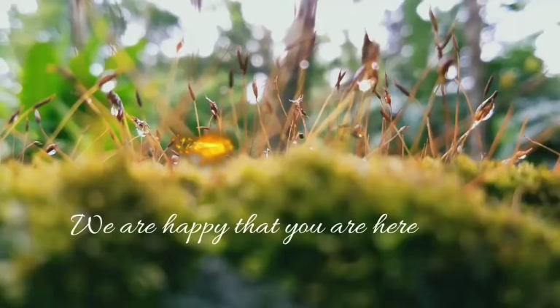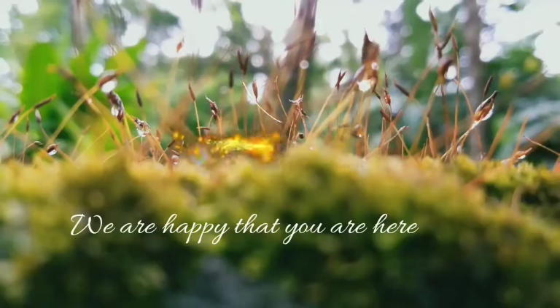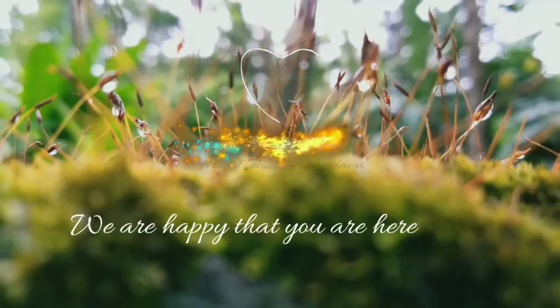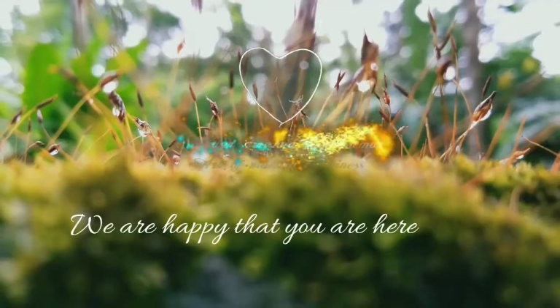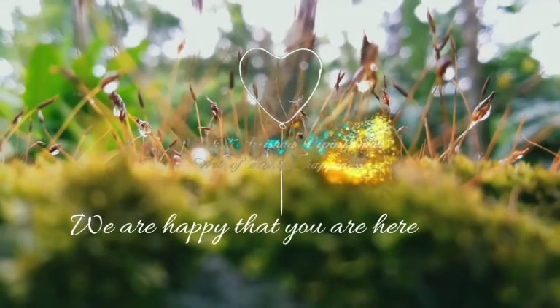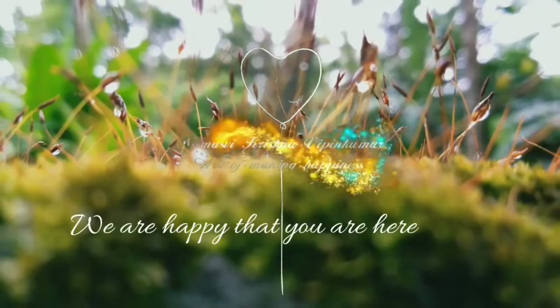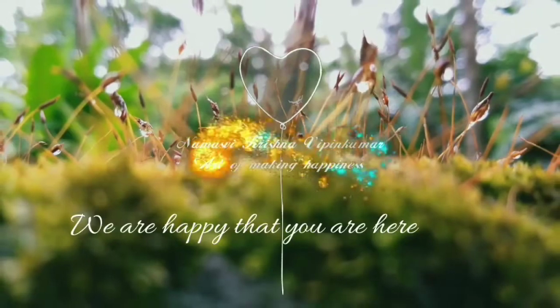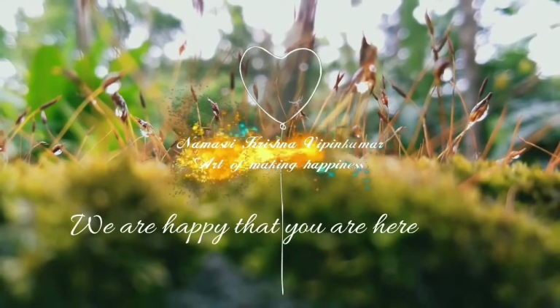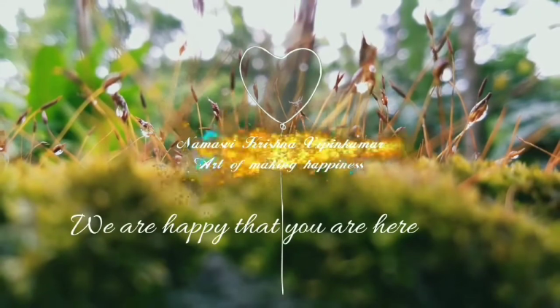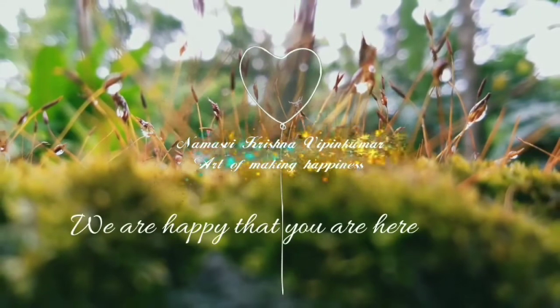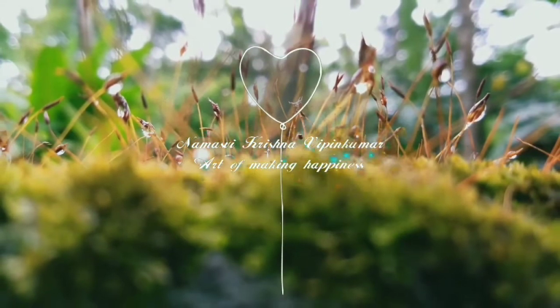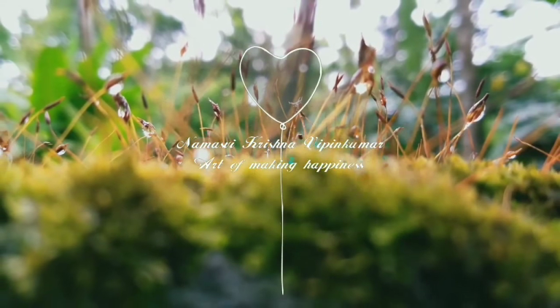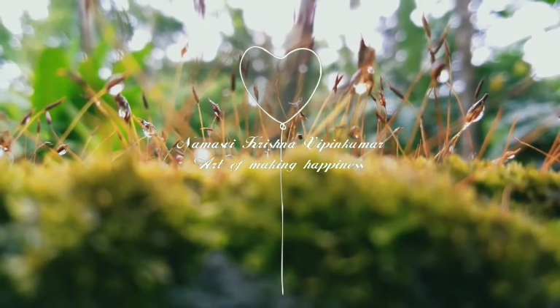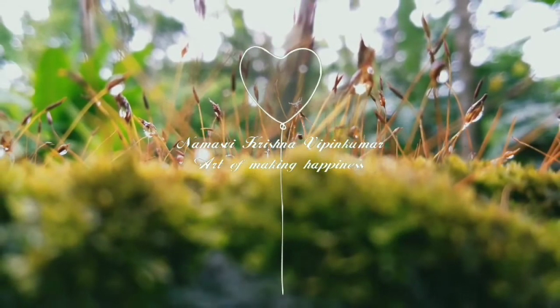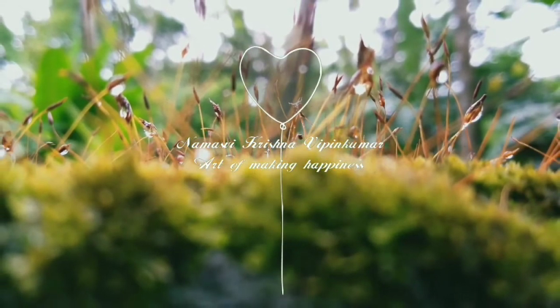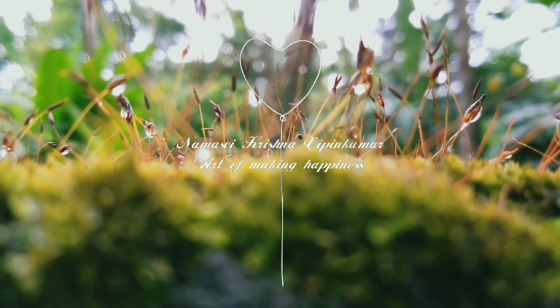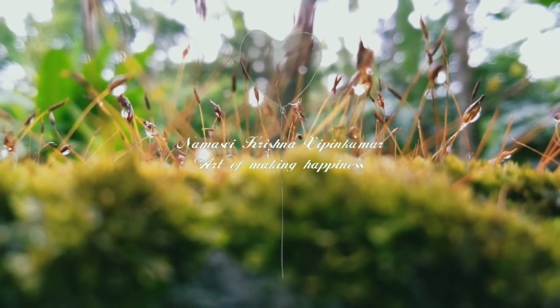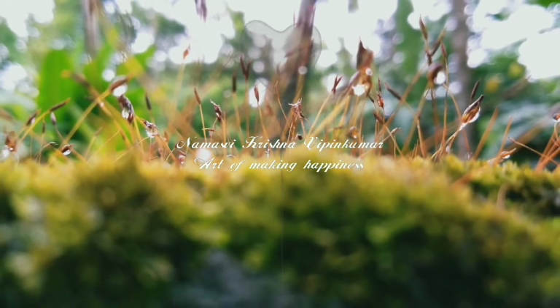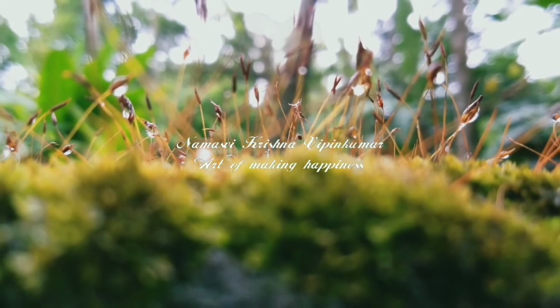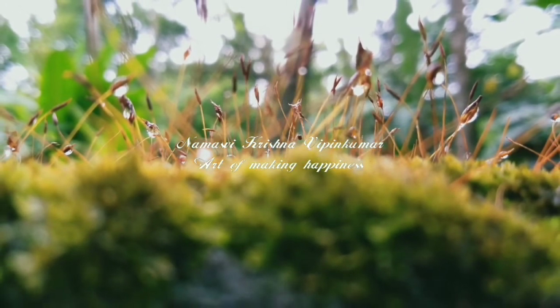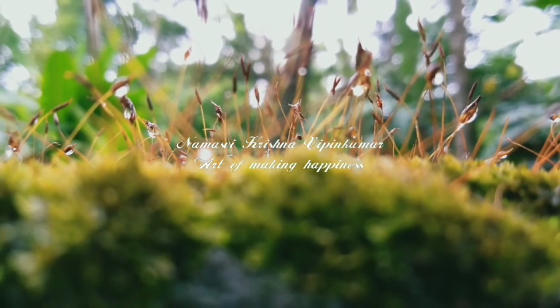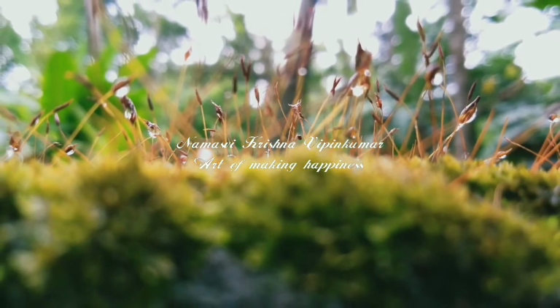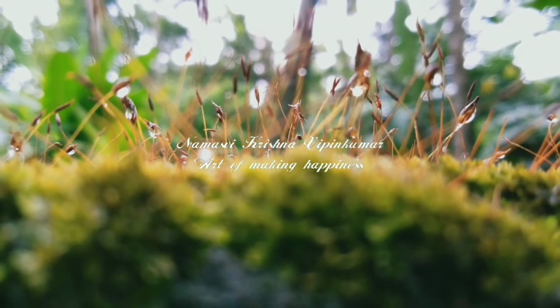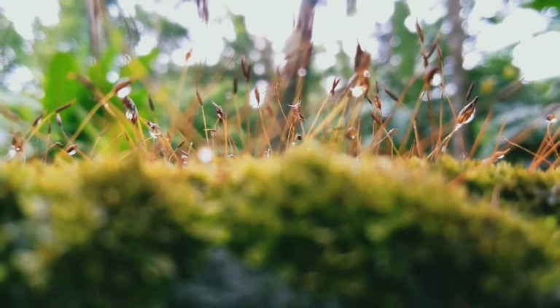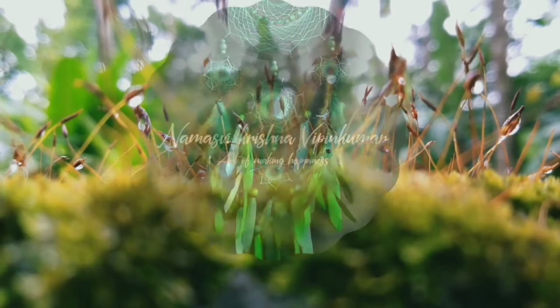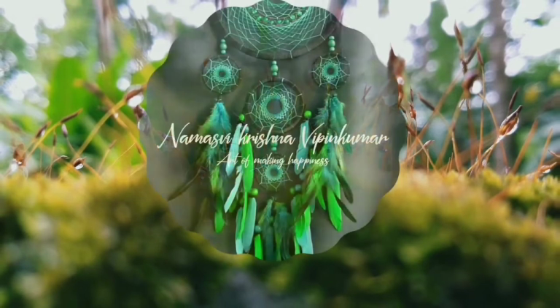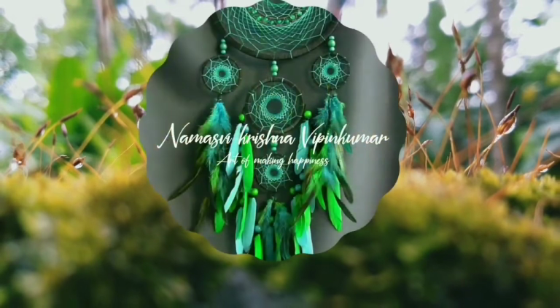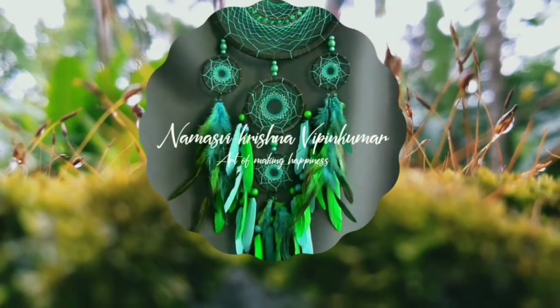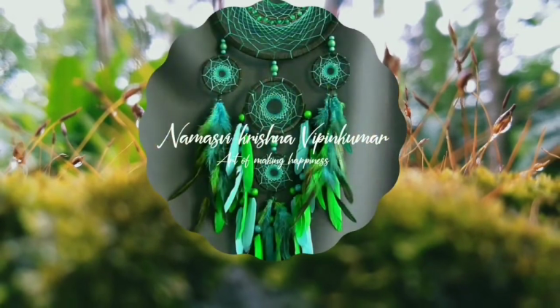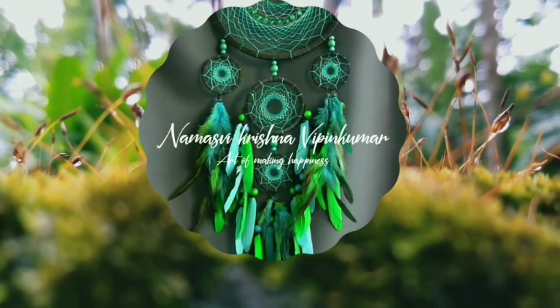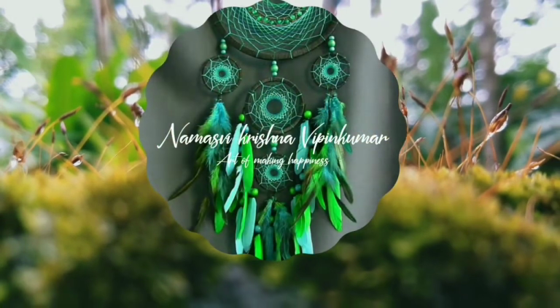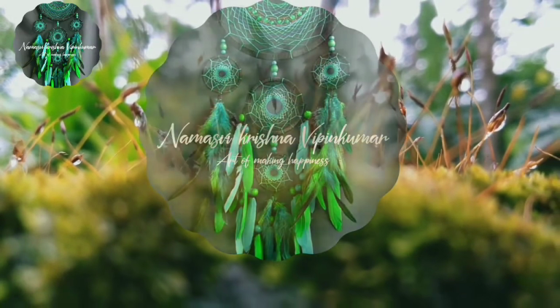Hello everyone, welcome to our new video. This is our video — an embroidery design.